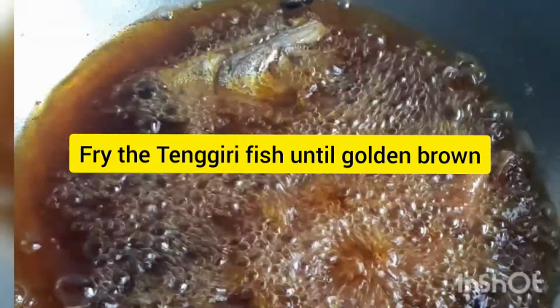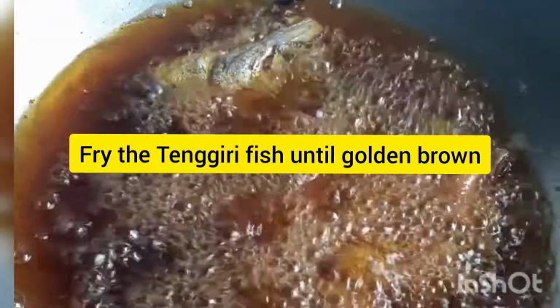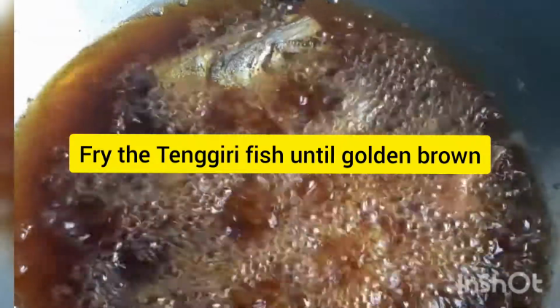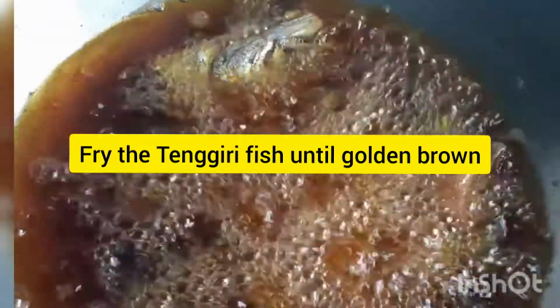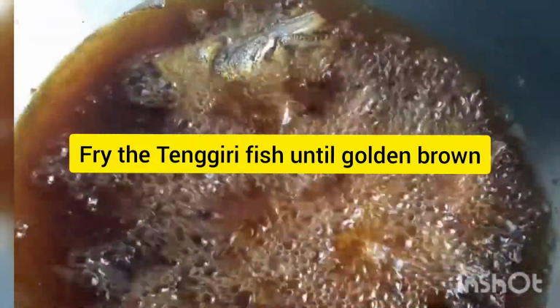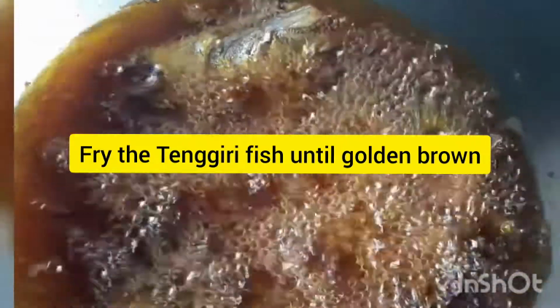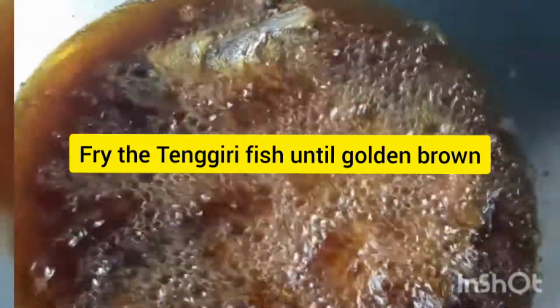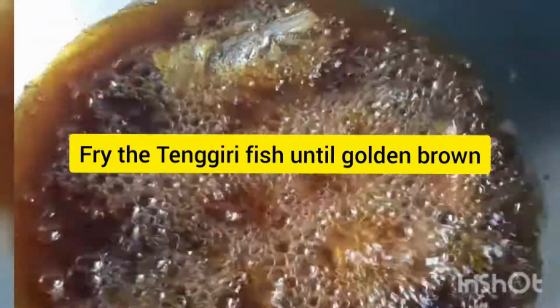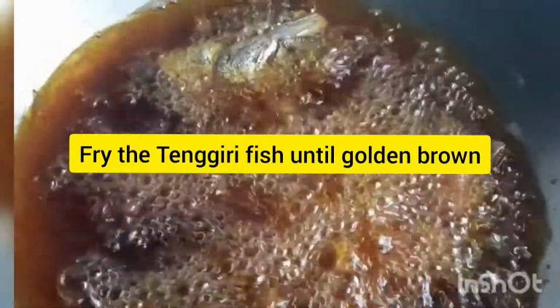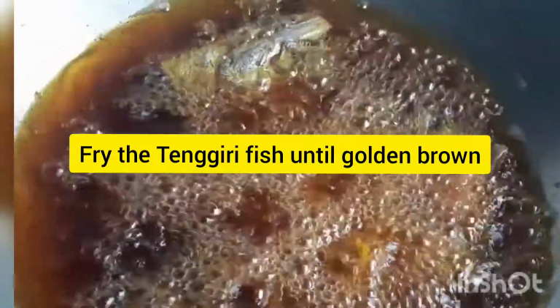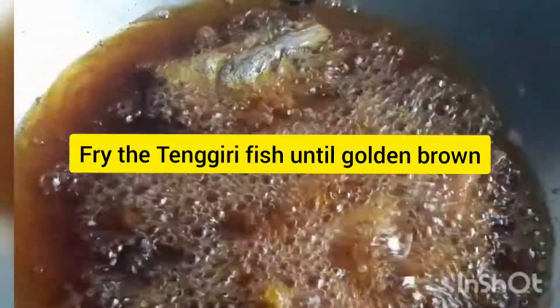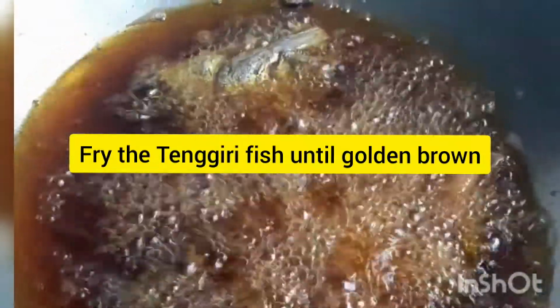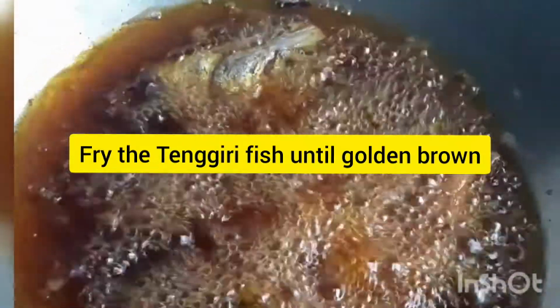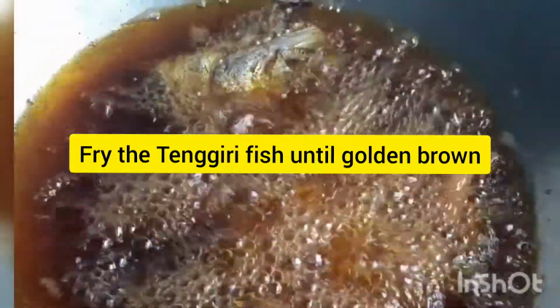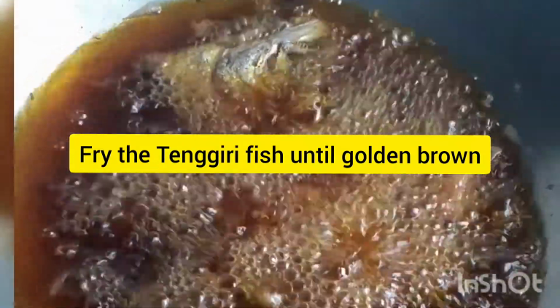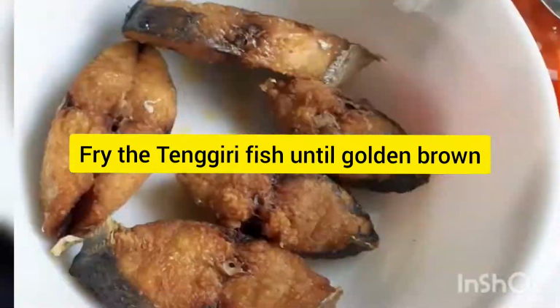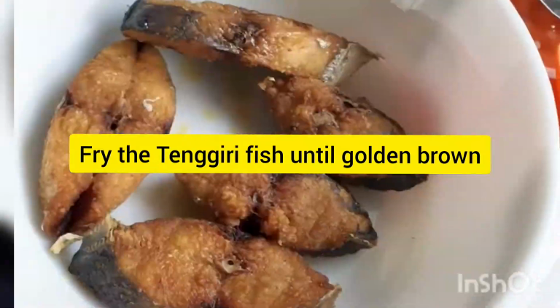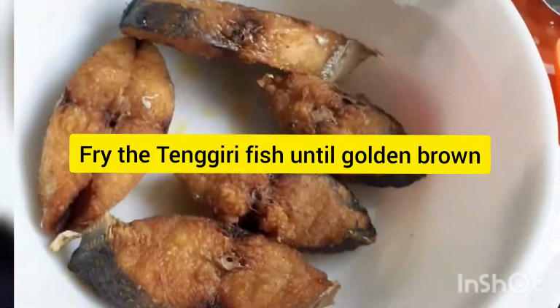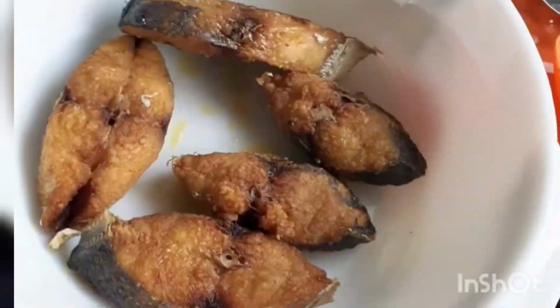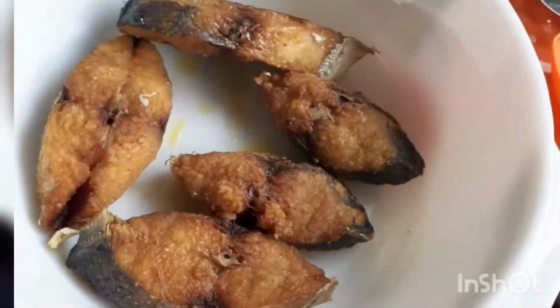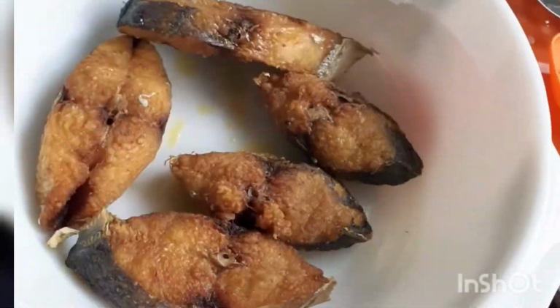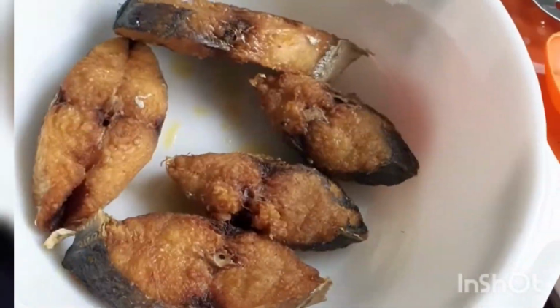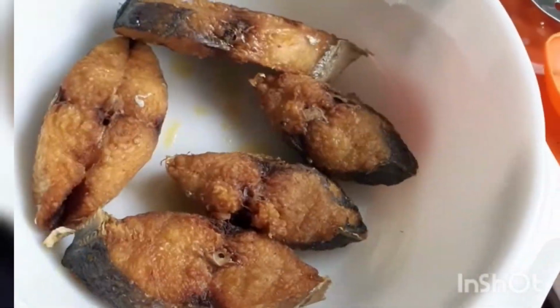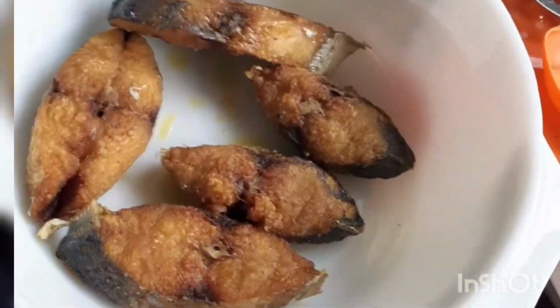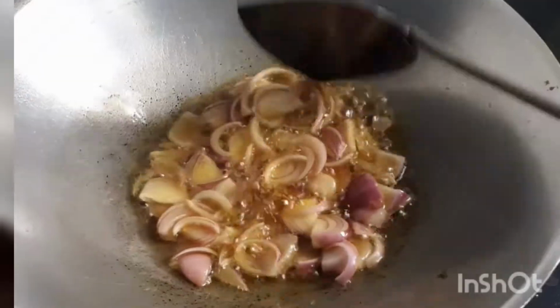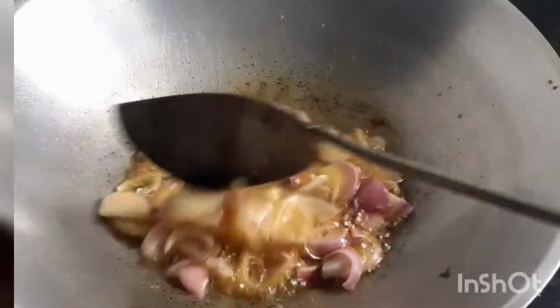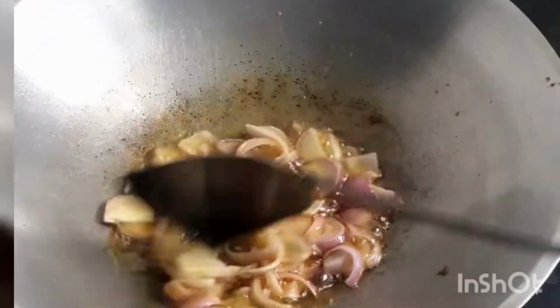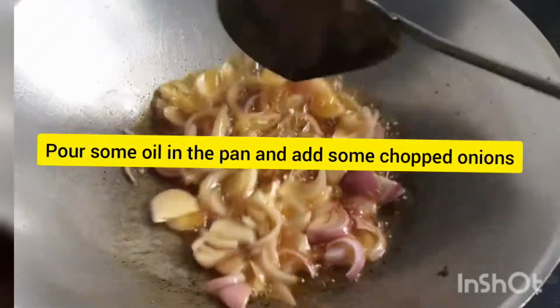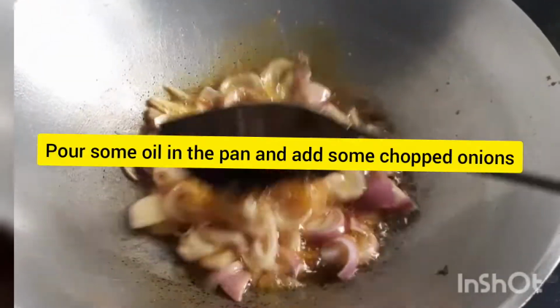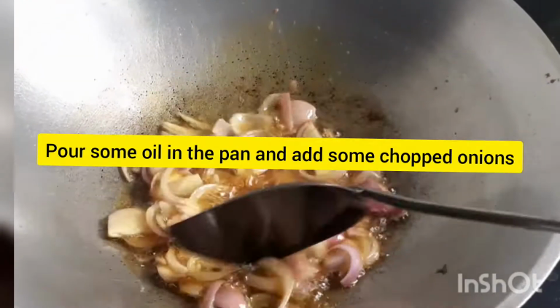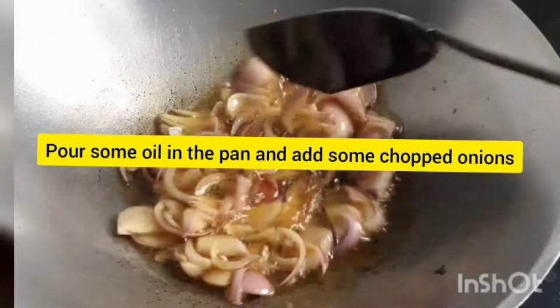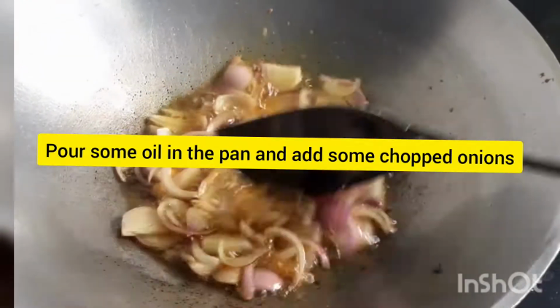First, you have to fry the tengiri fish until golden brown and crispy like this.